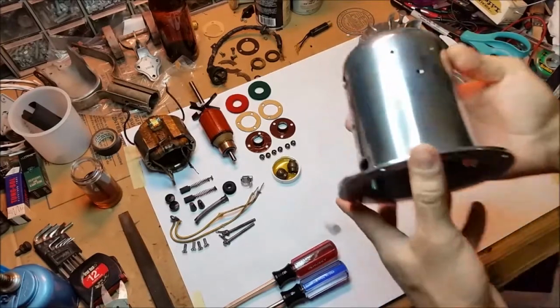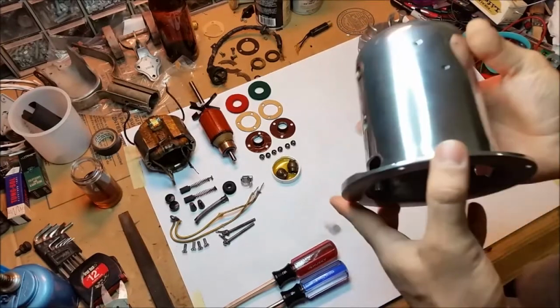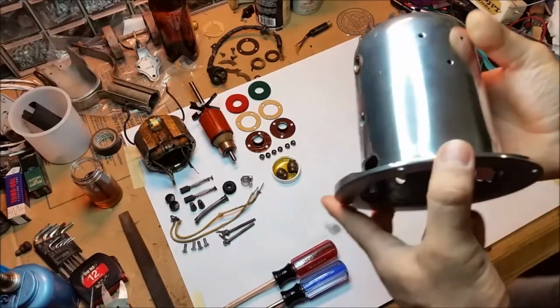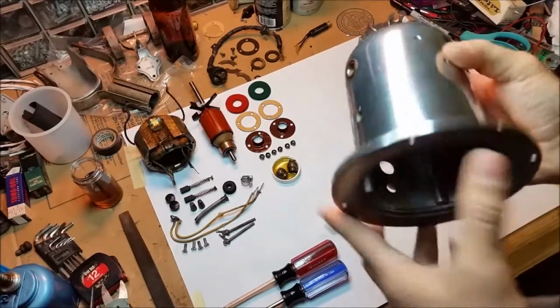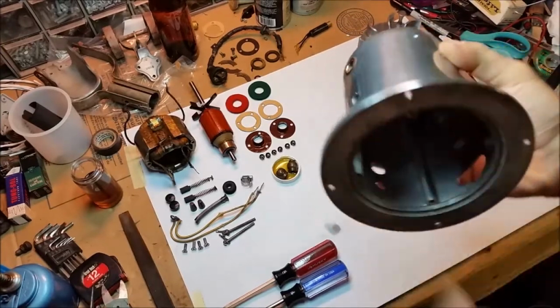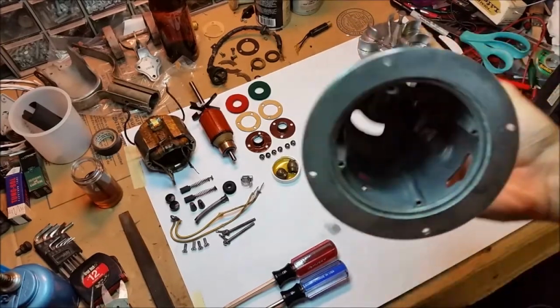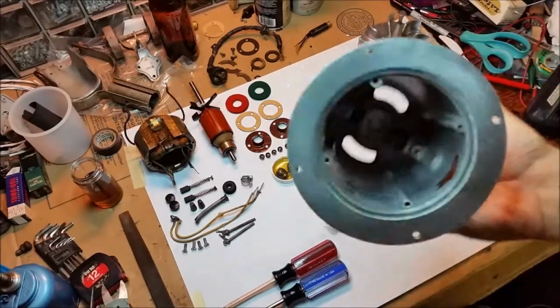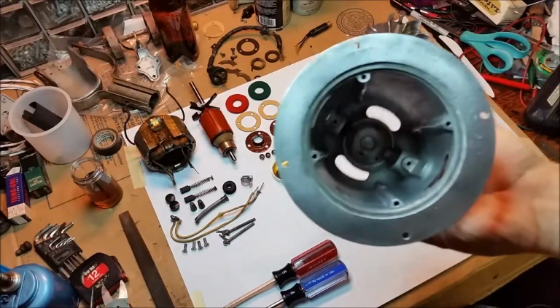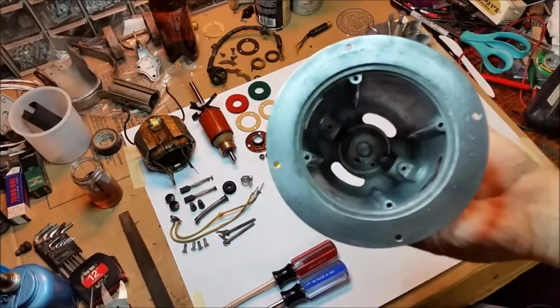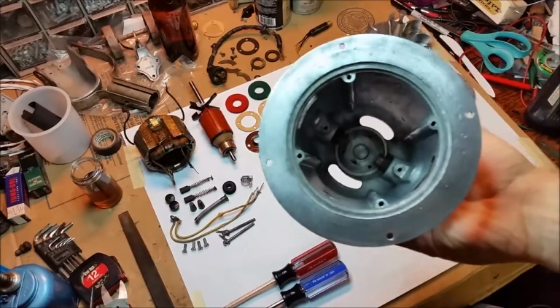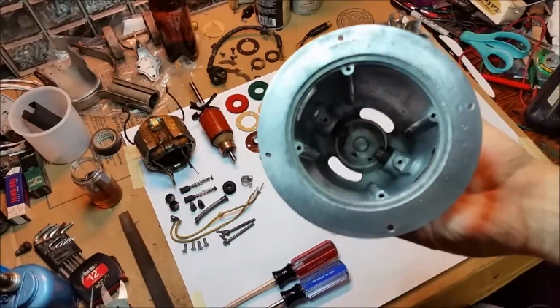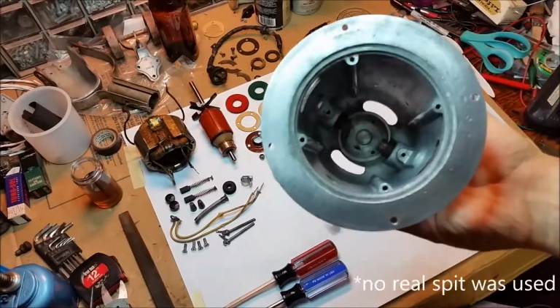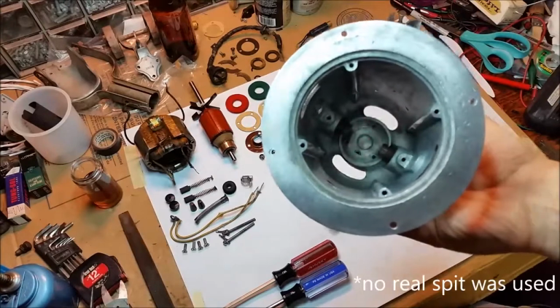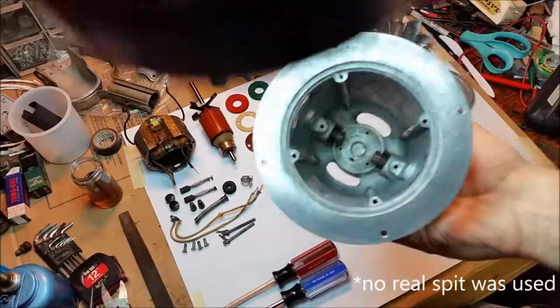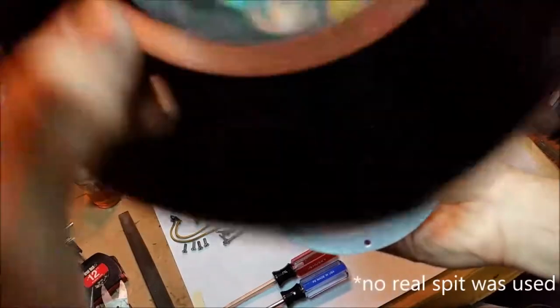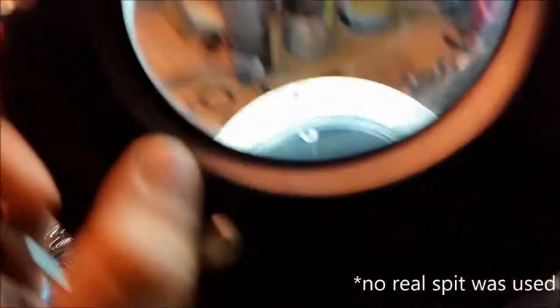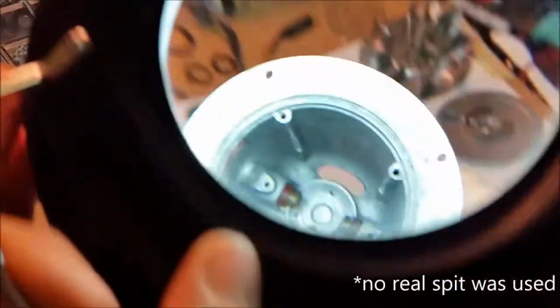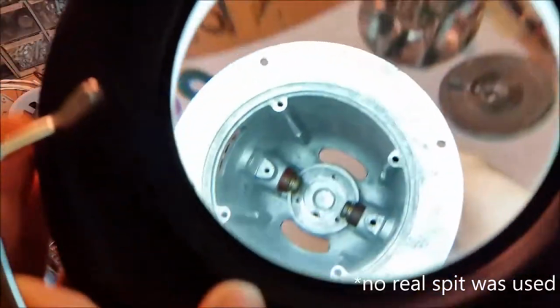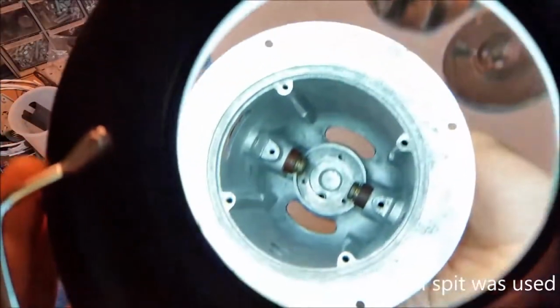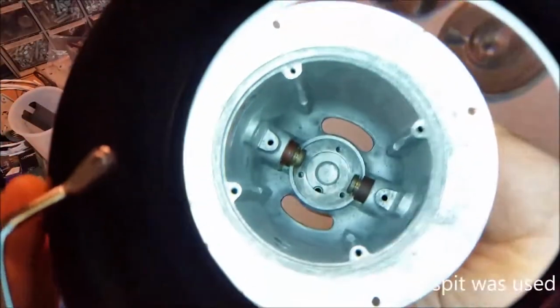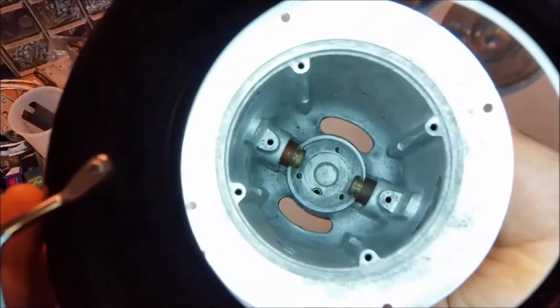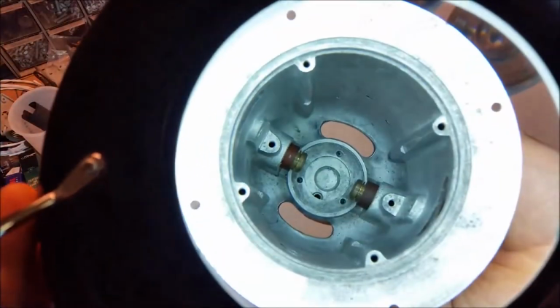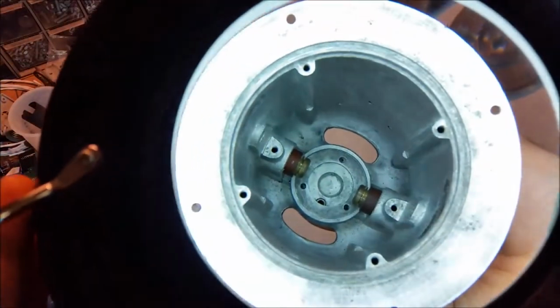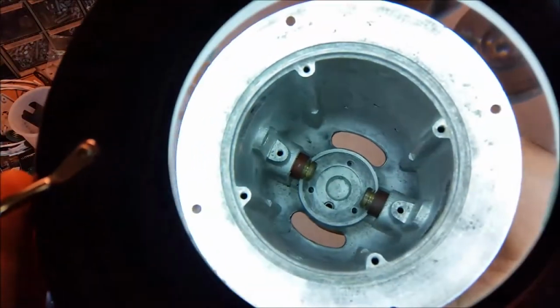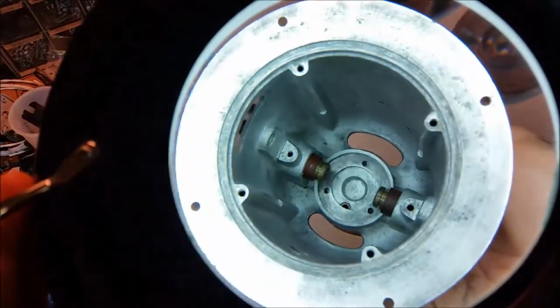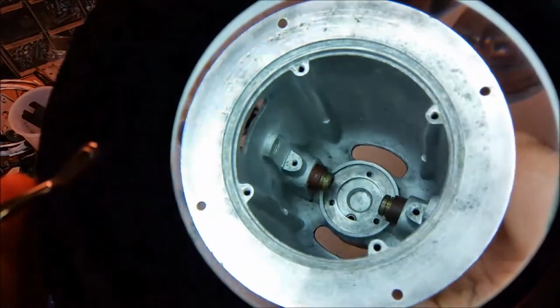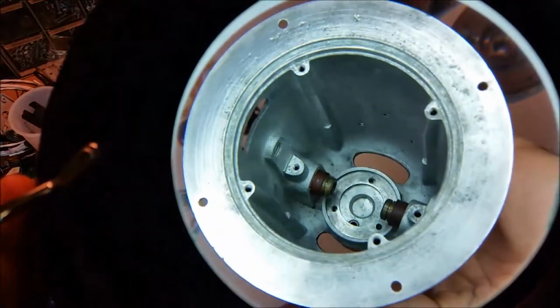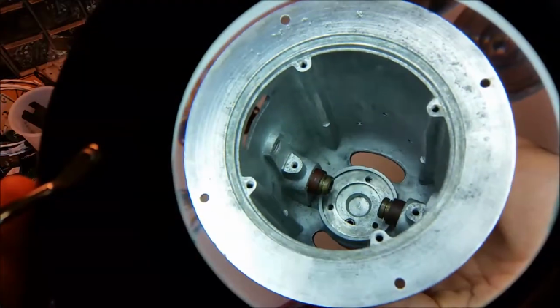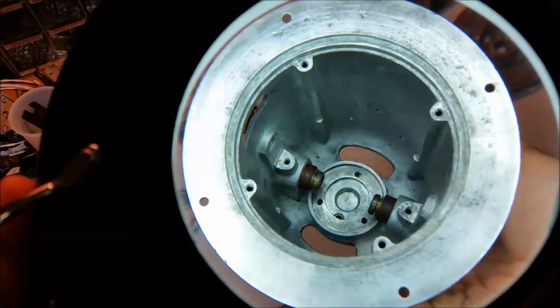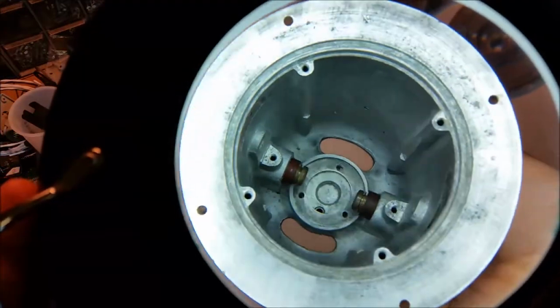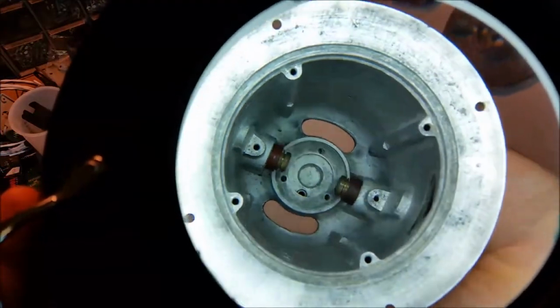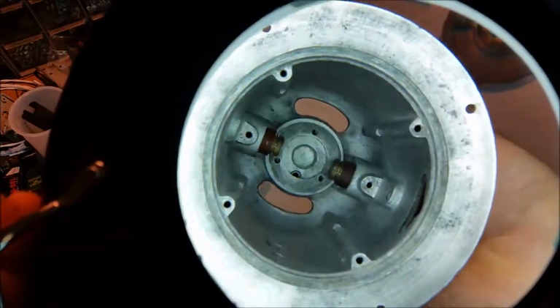Here's the housing, all spit-shined and polished. A bearing needs to go on the bottom there.